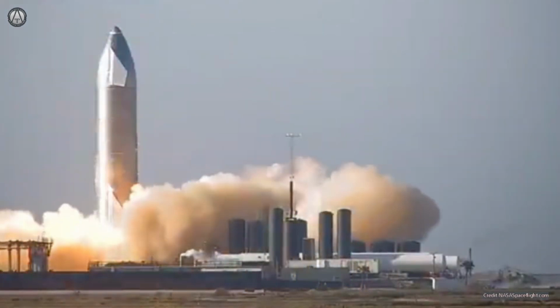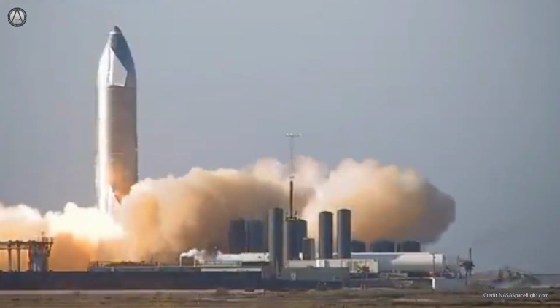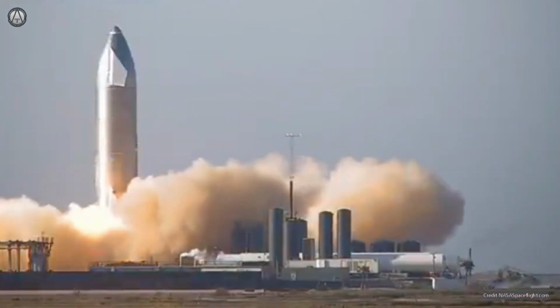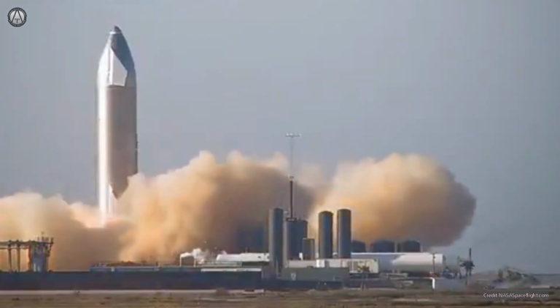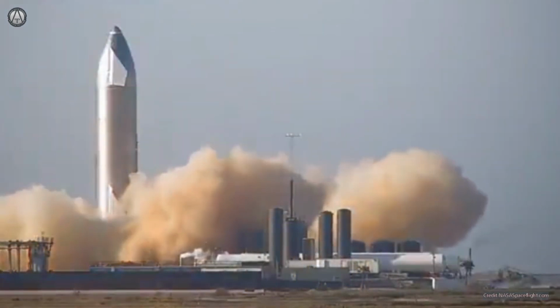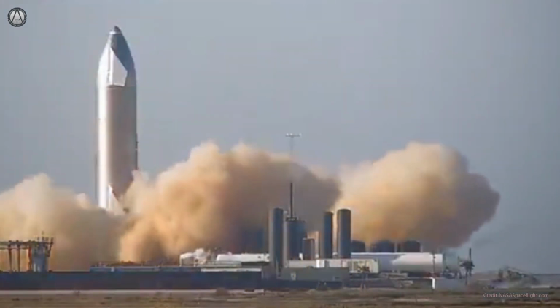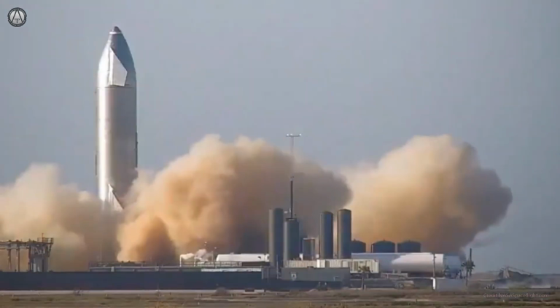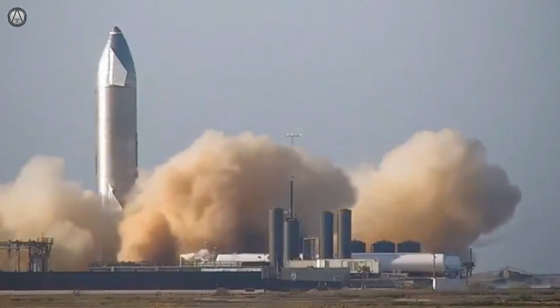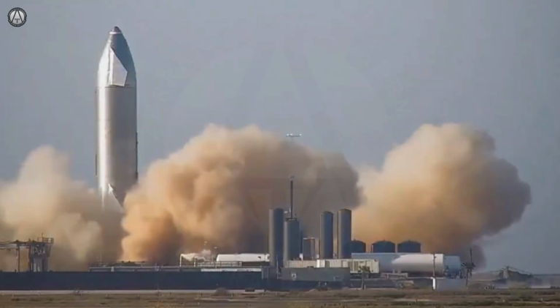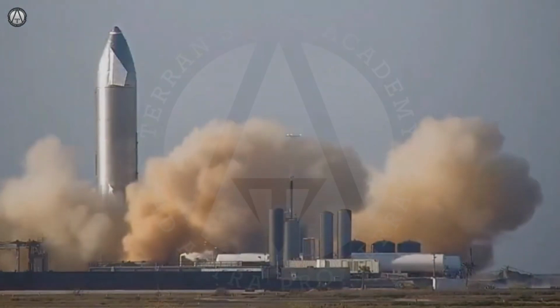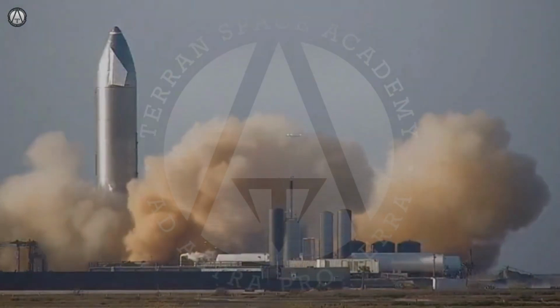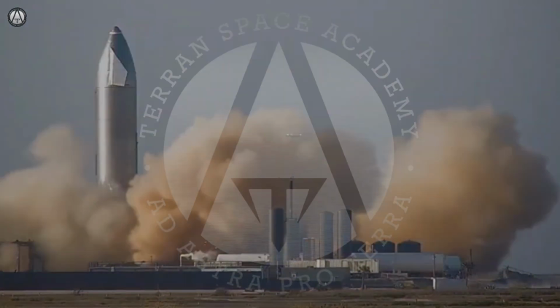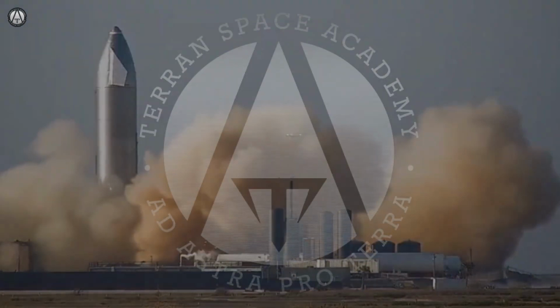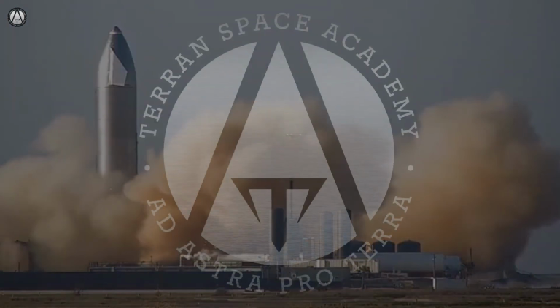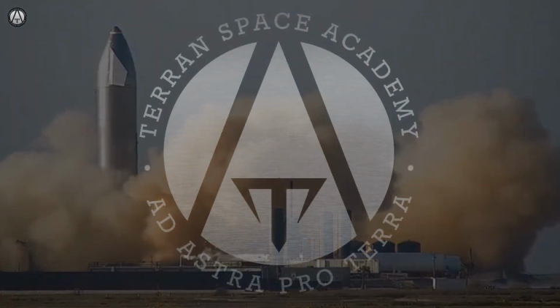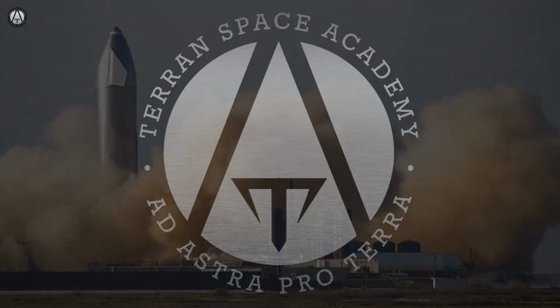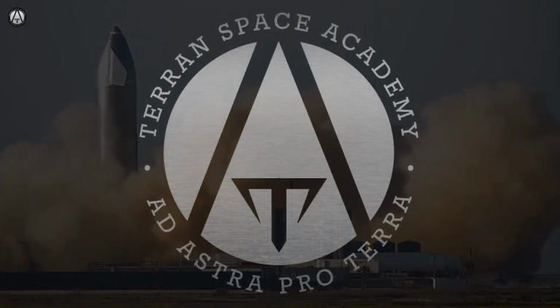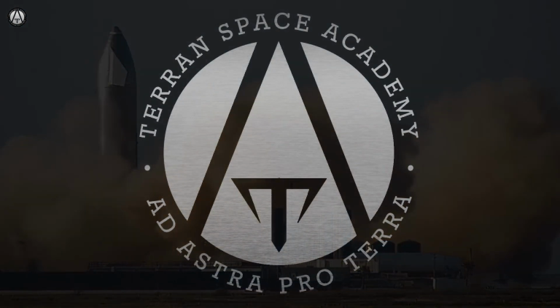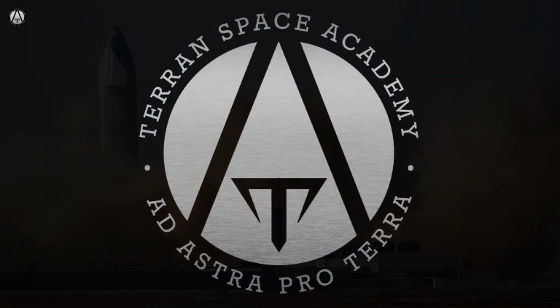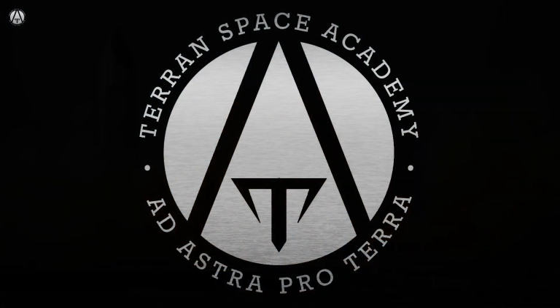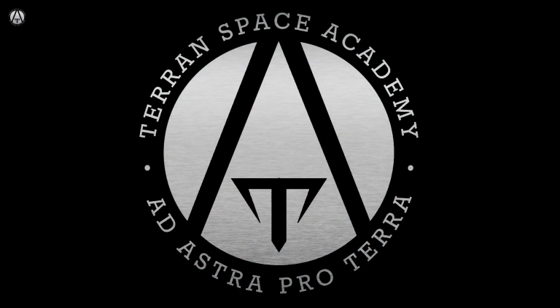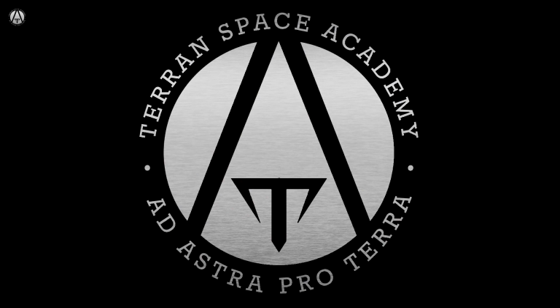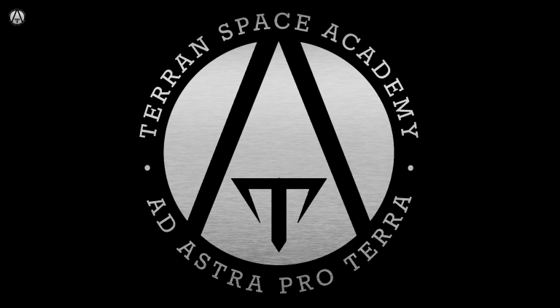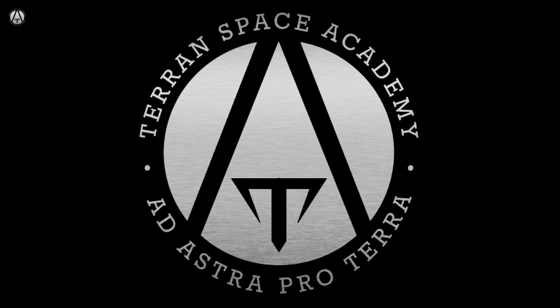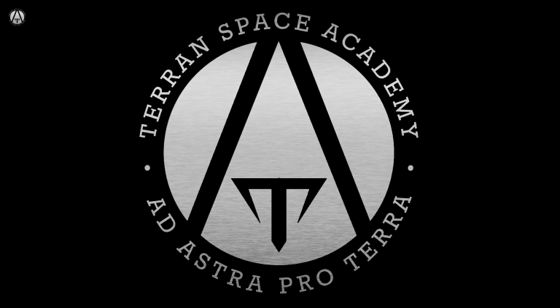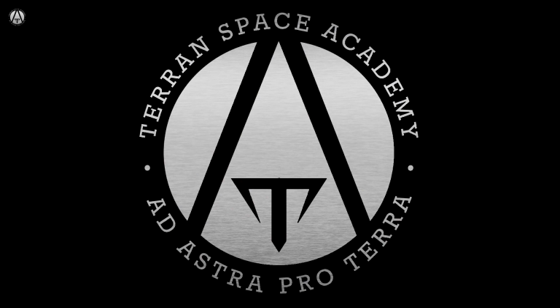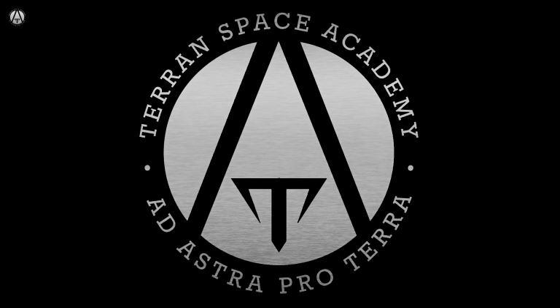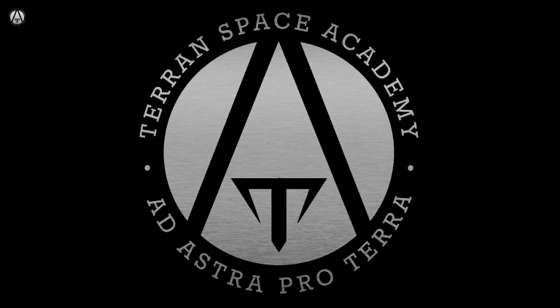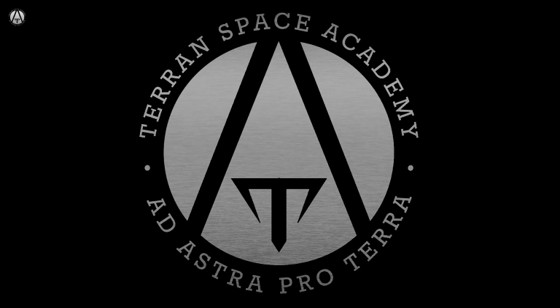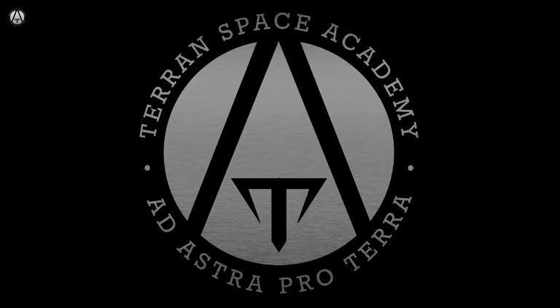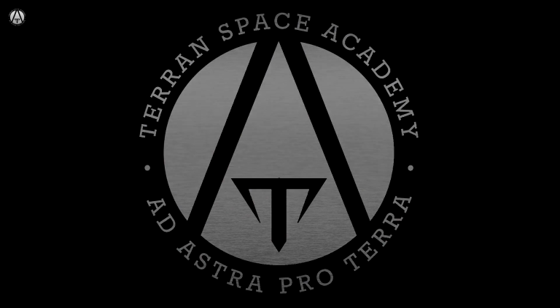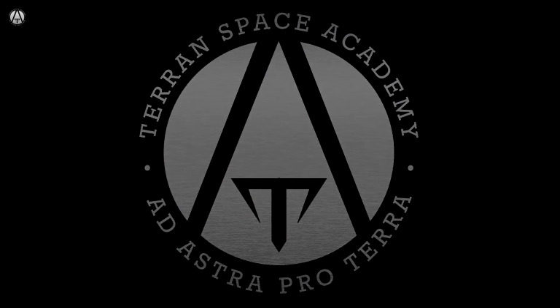Welcome to the Terran Space Academy, where we help prepare you for a bright future in the space industry.